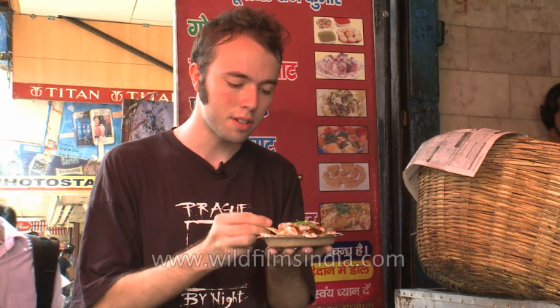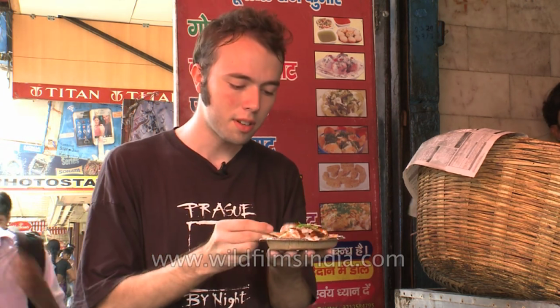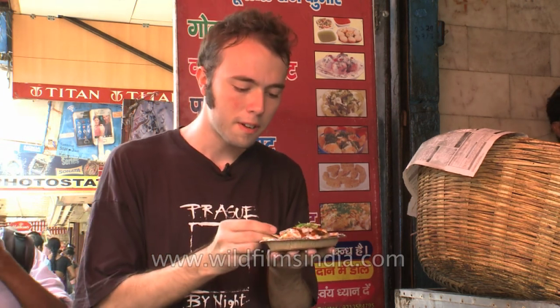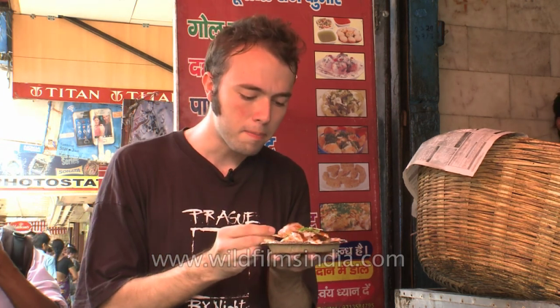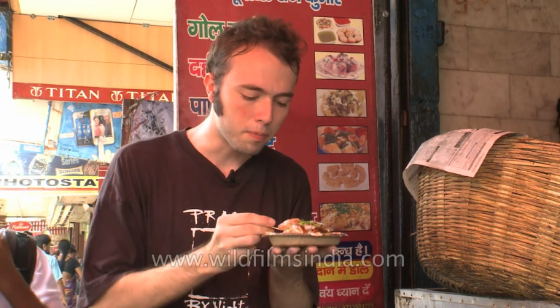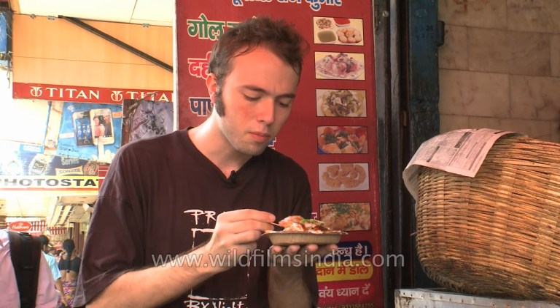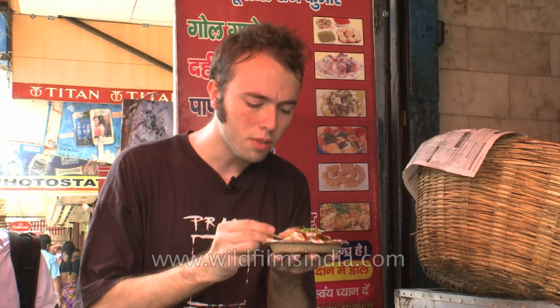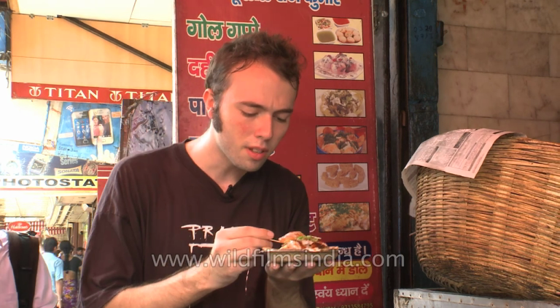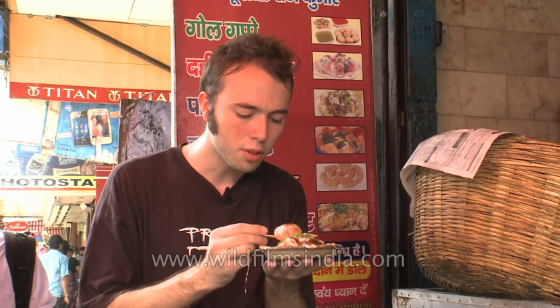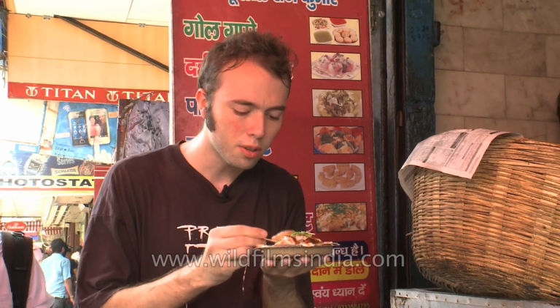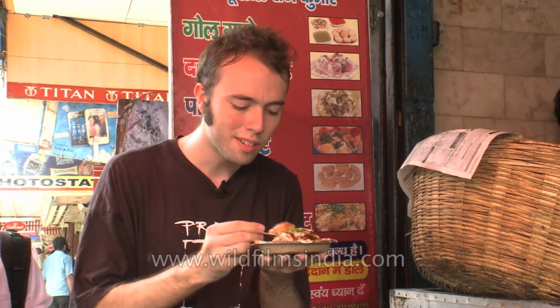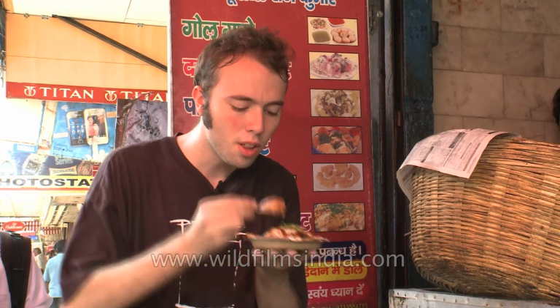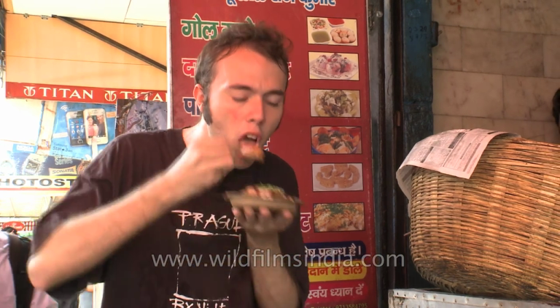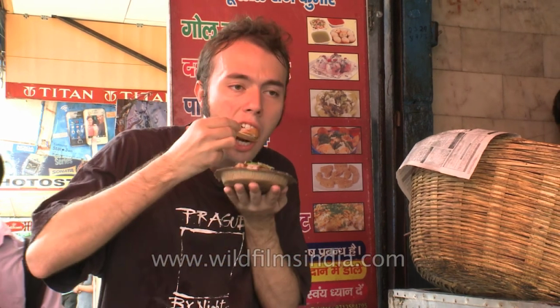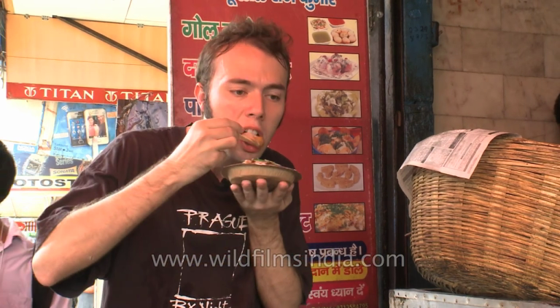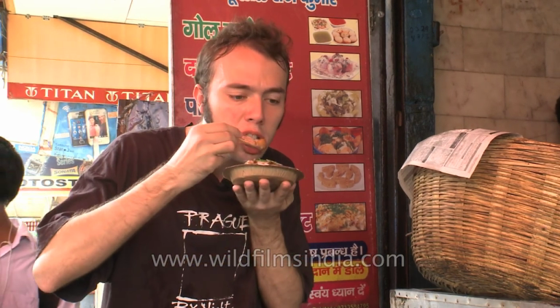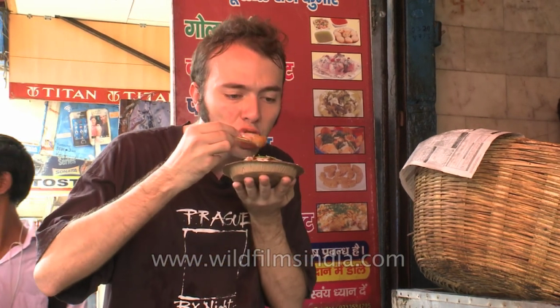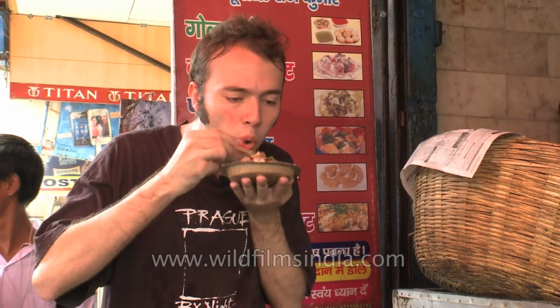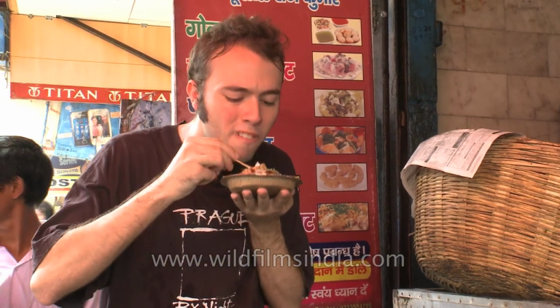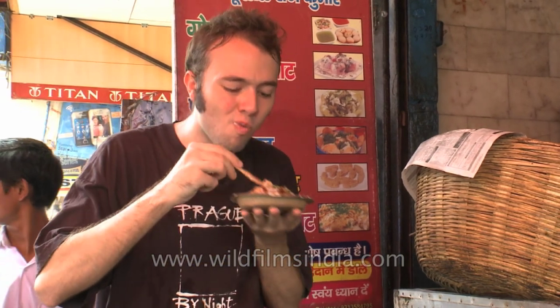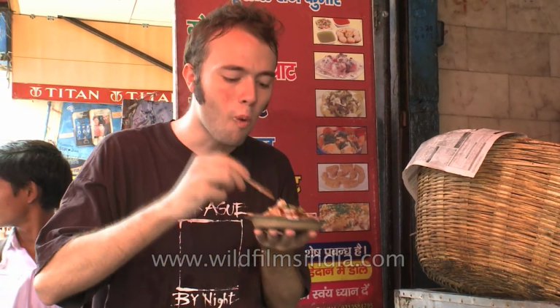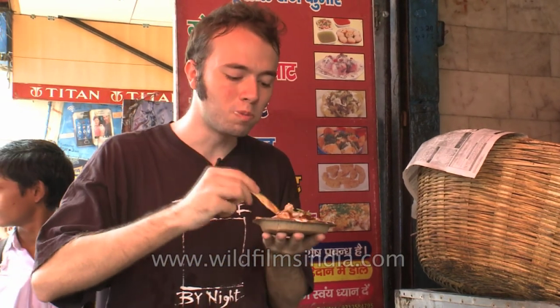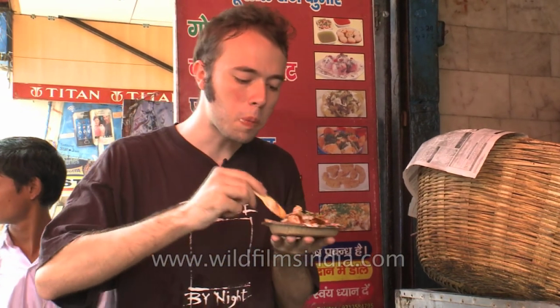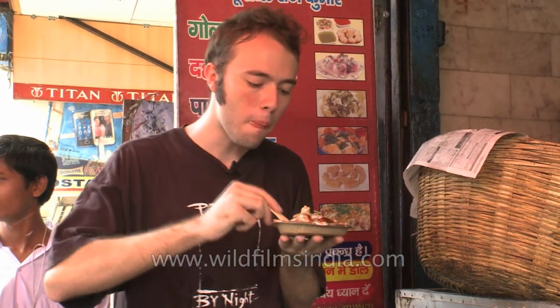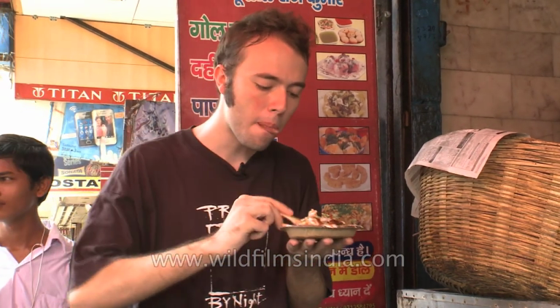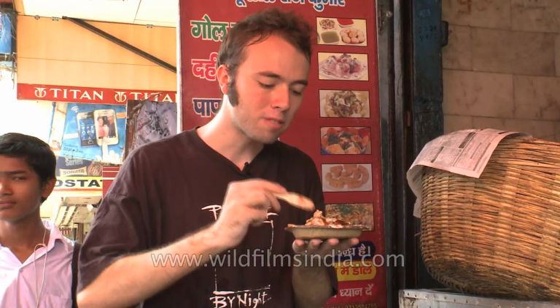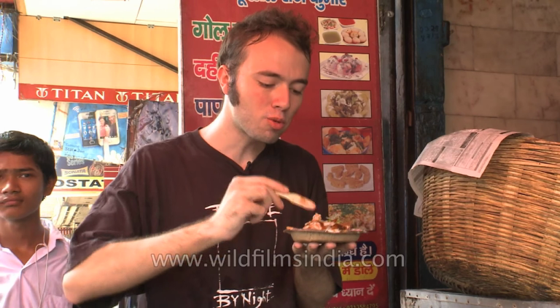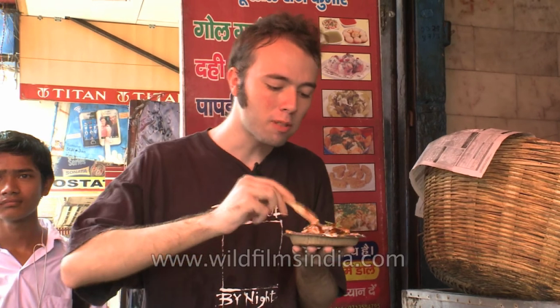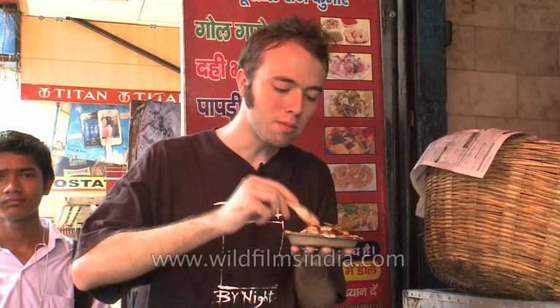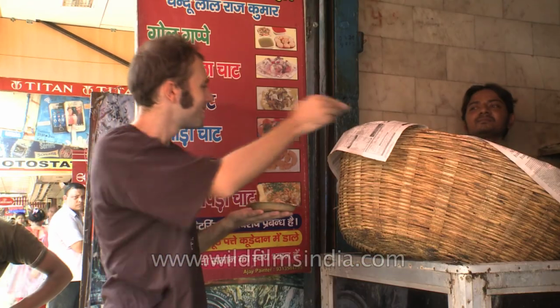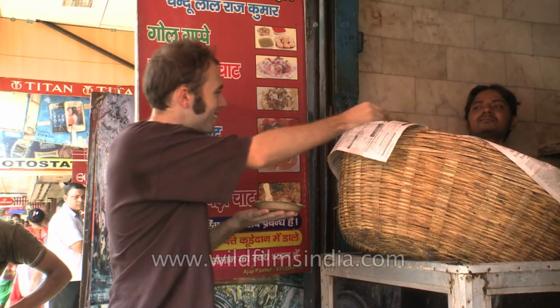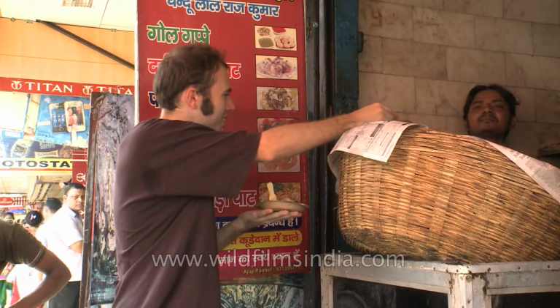The one improvement I could make to this is to serve it with a spoon rather than this wooden stick — might make it a bit easier to eat. Thank you.